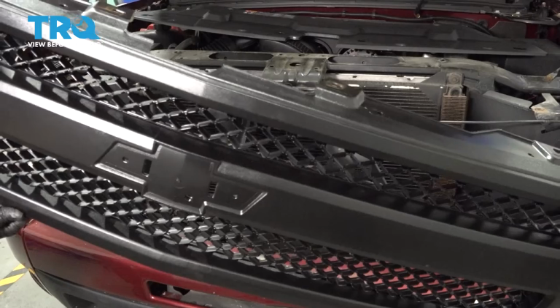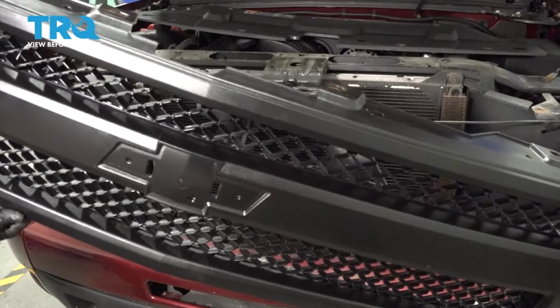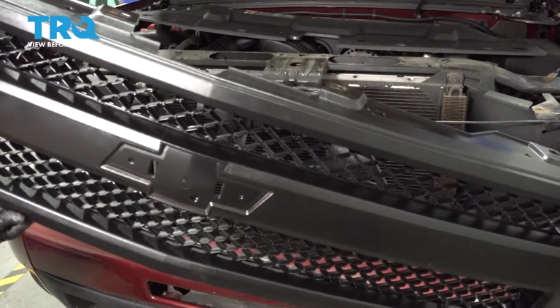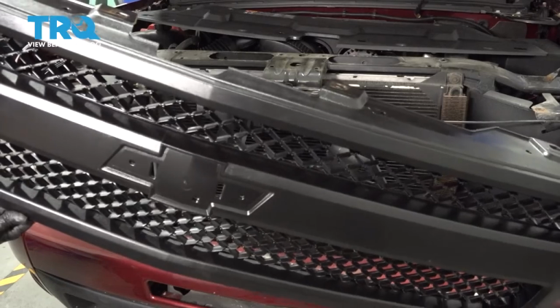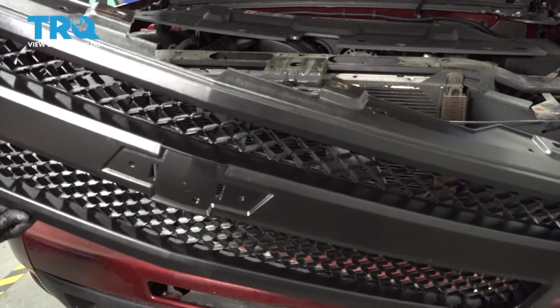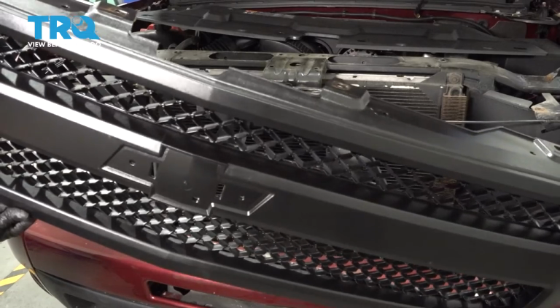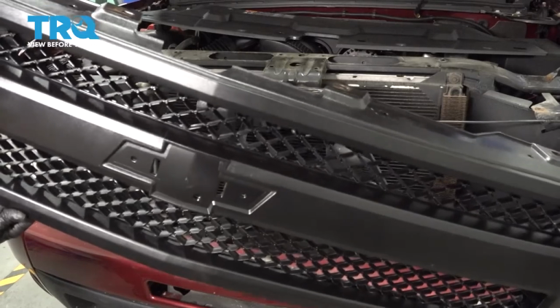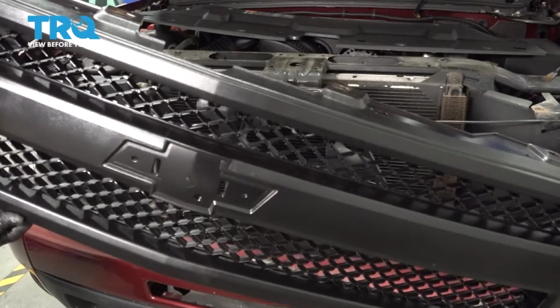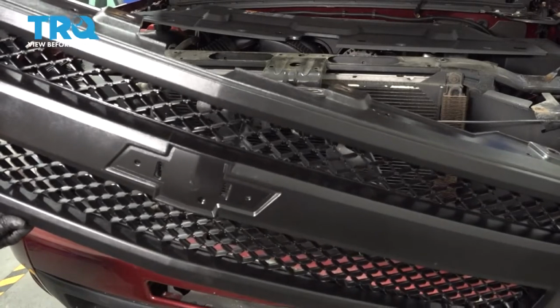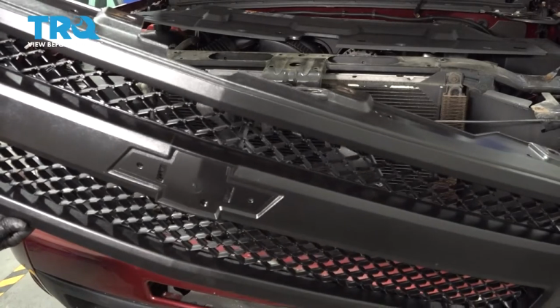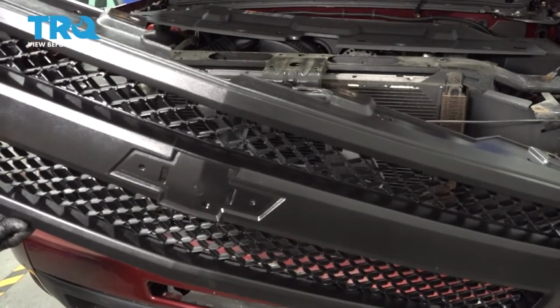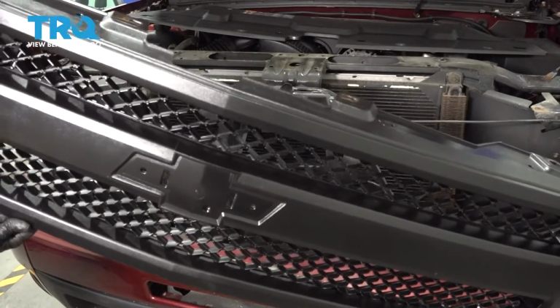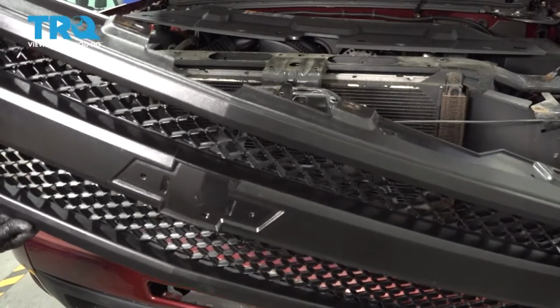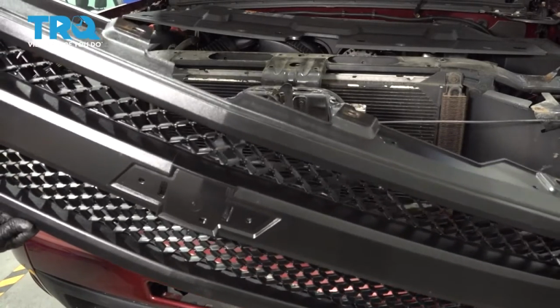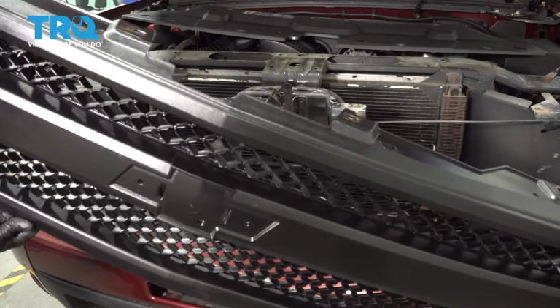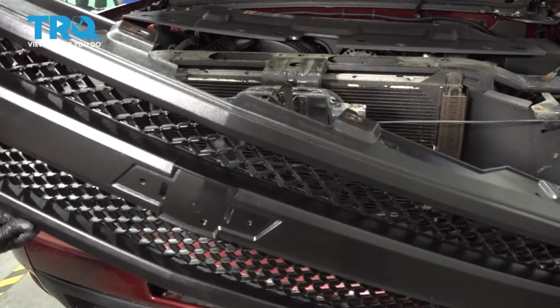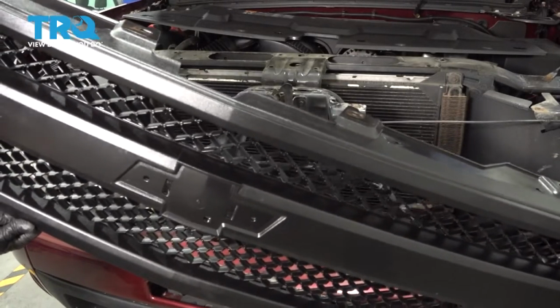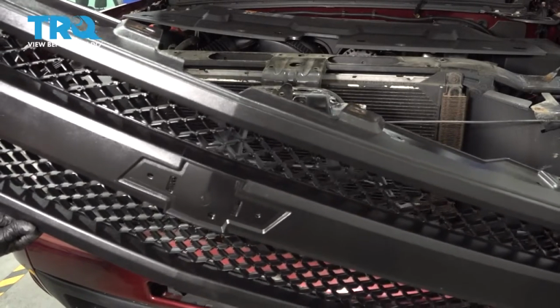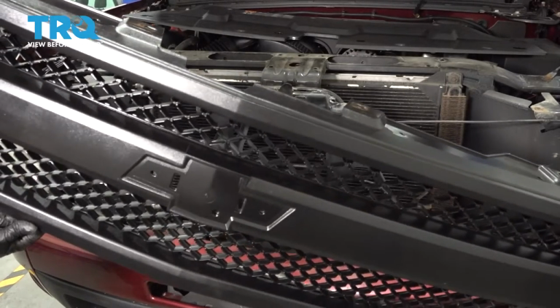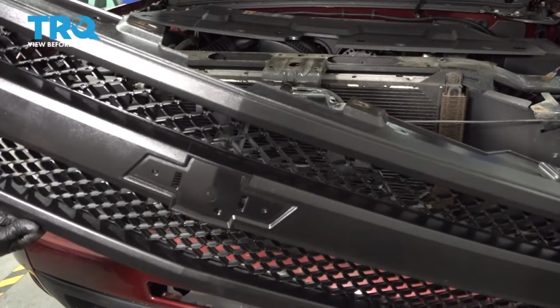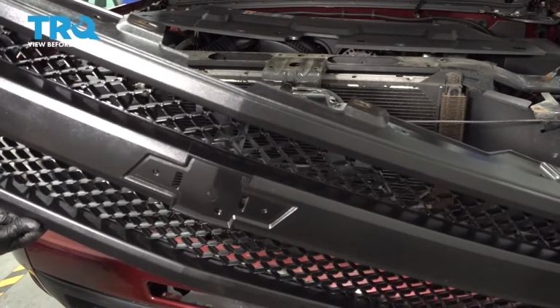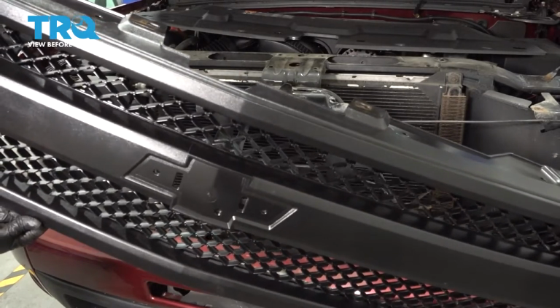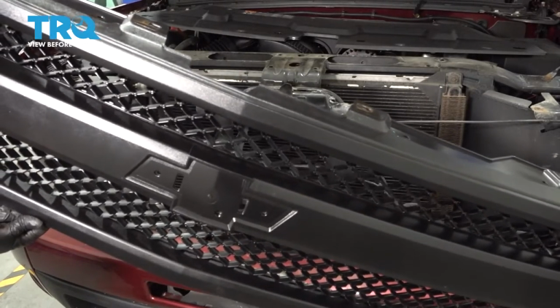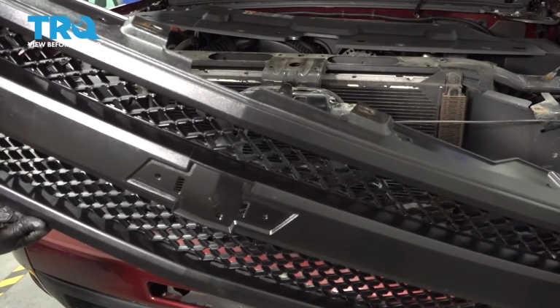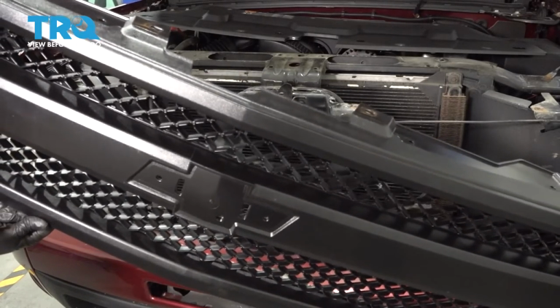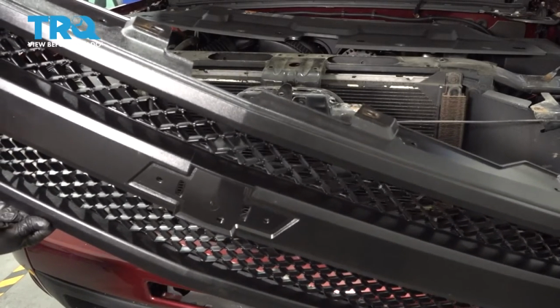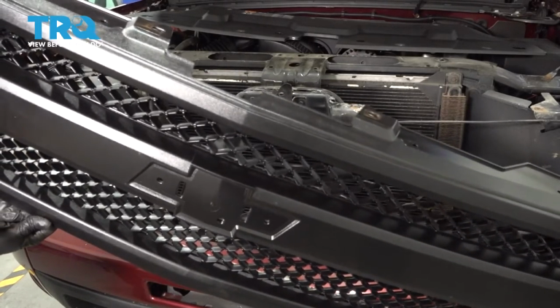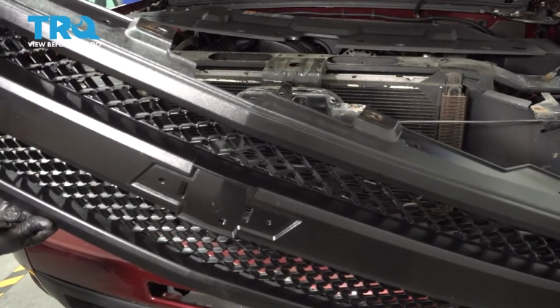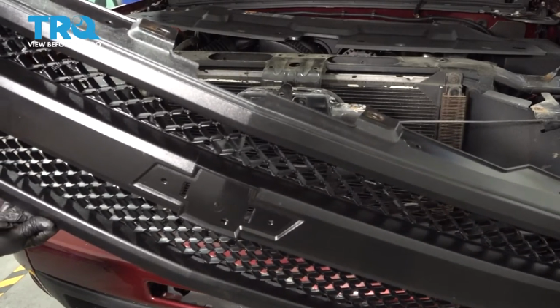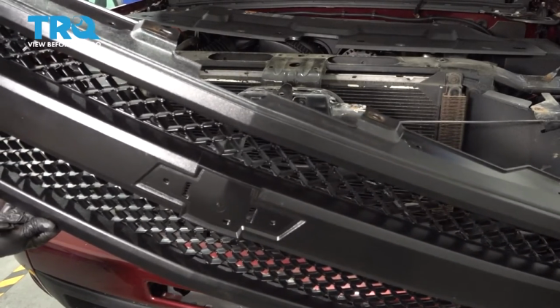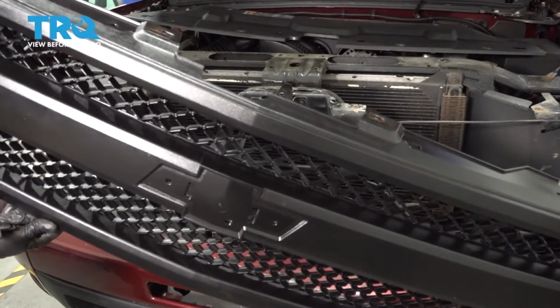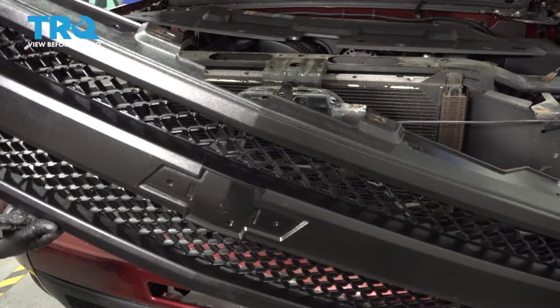In this video, we're gonna be replacing the grille on this Chevy Silverado. Let's get into it.